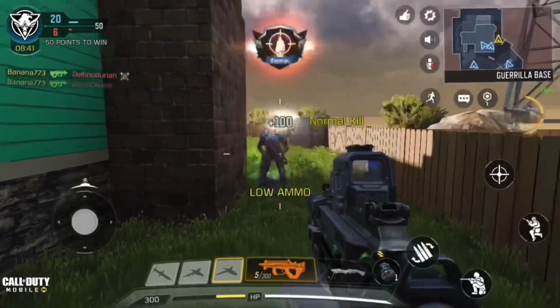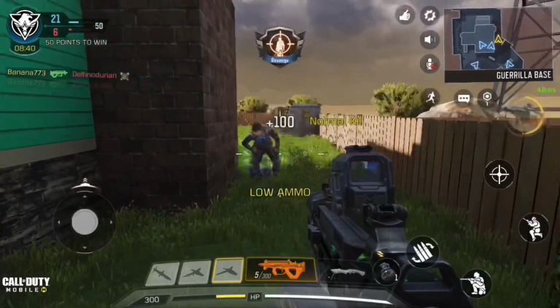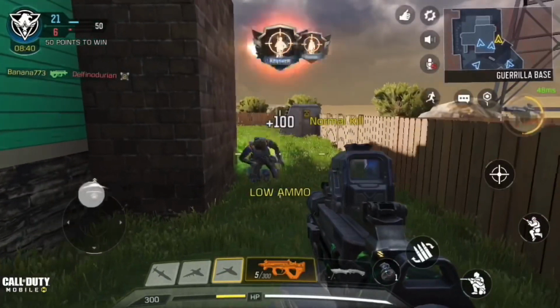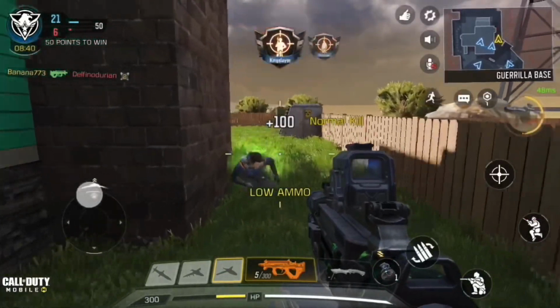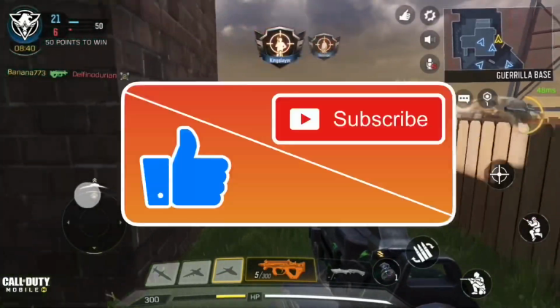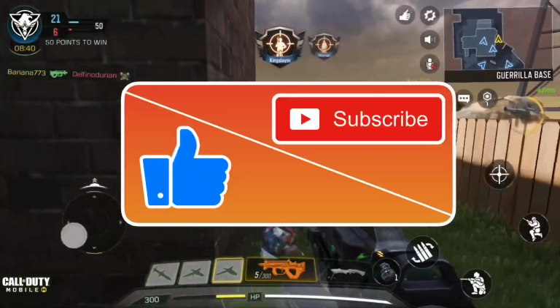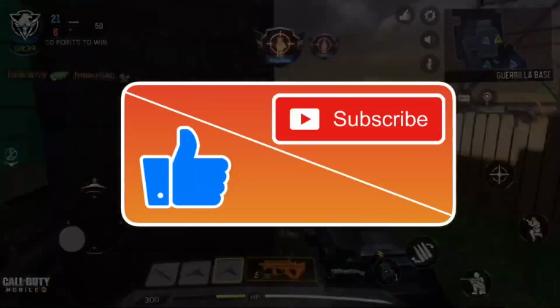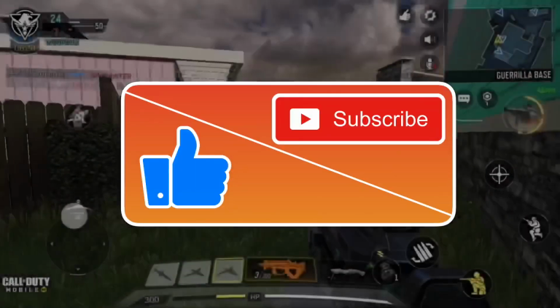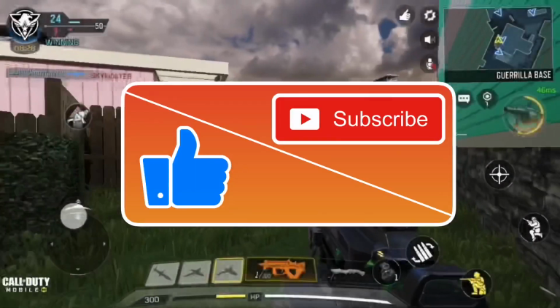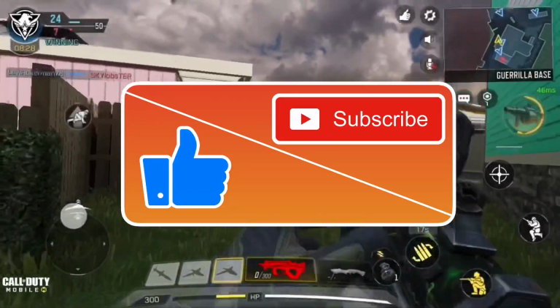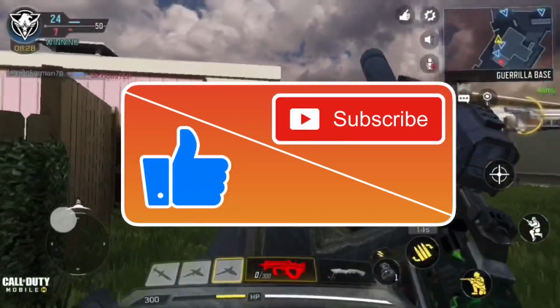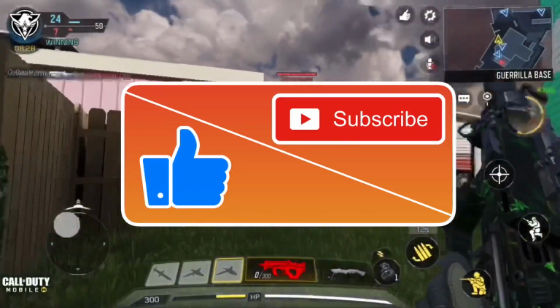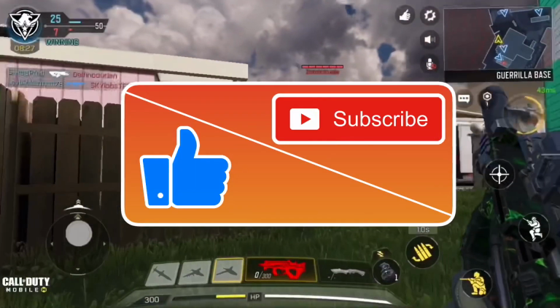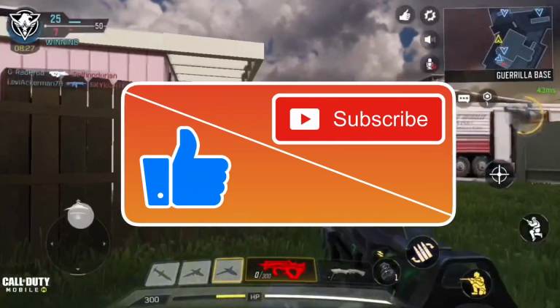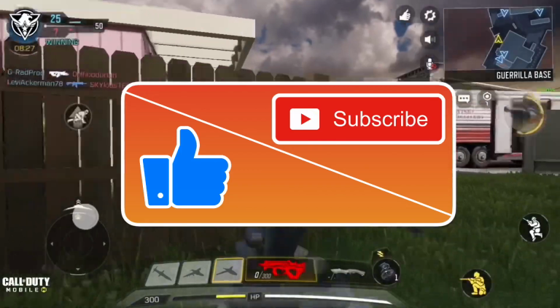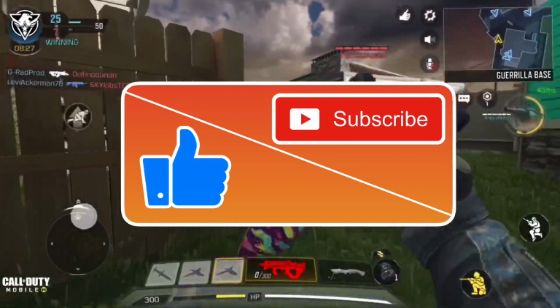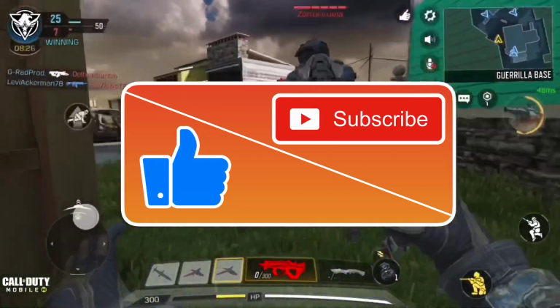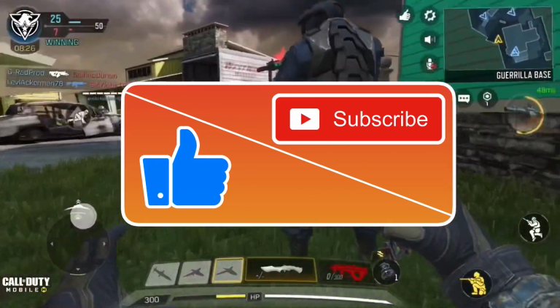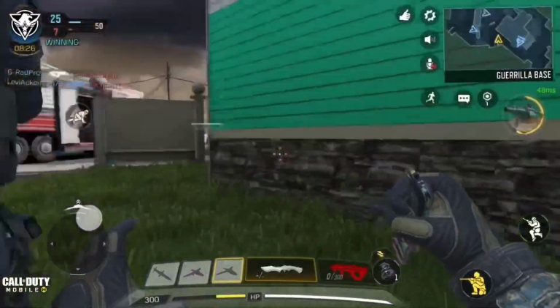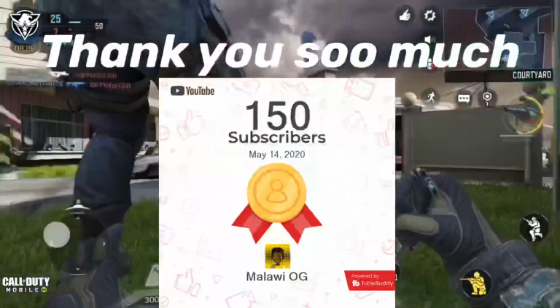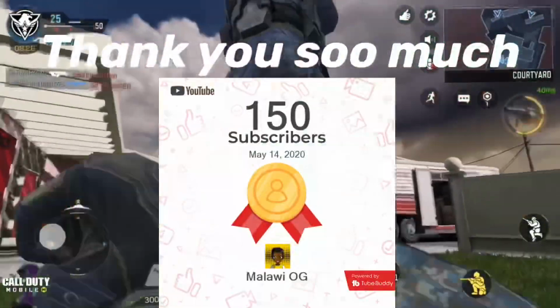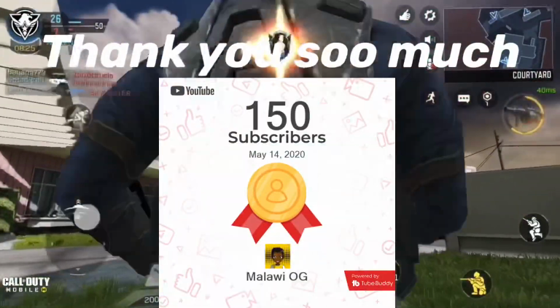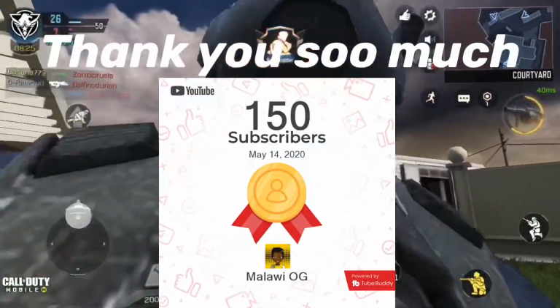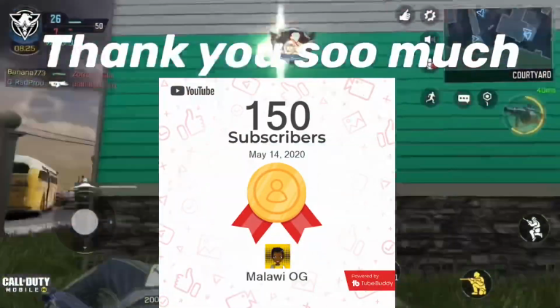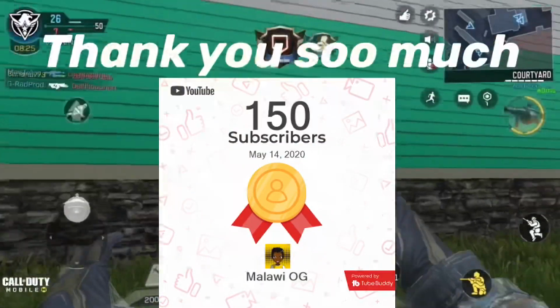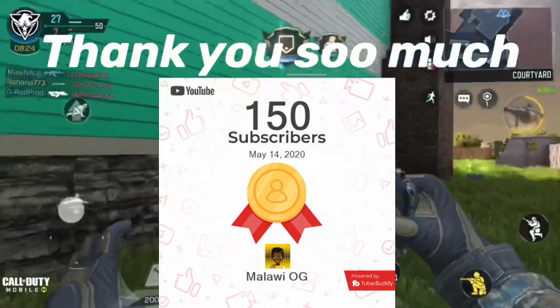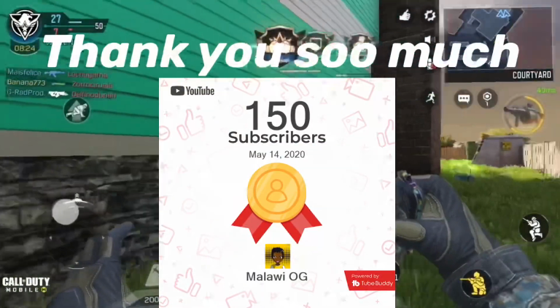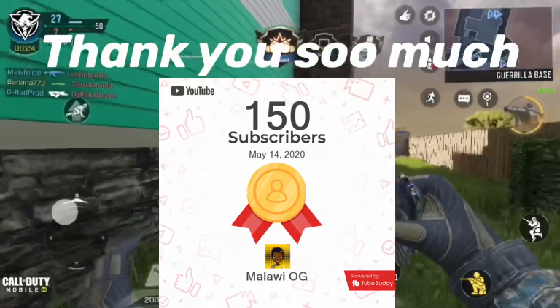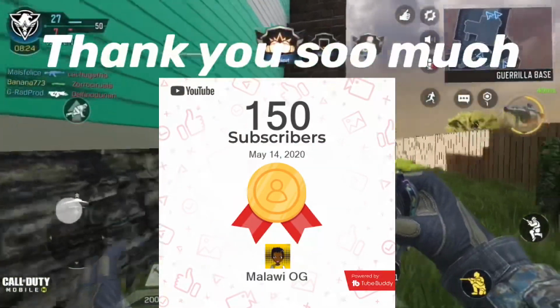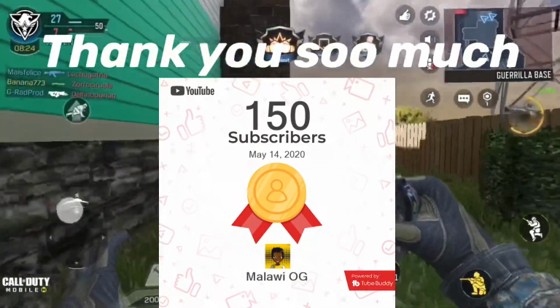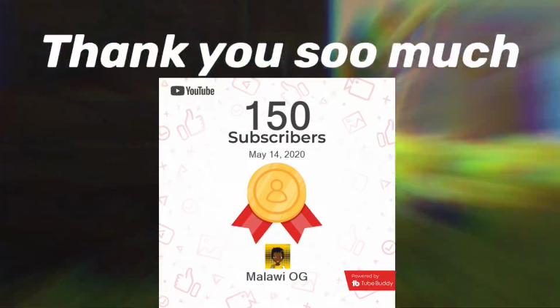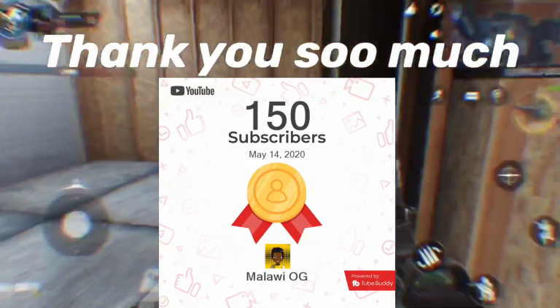If you enjoyed this video and learned something new, remember to share it with your friends. Also, like this video, subscribe, and turn on post notifications if you're feeling extra generous.